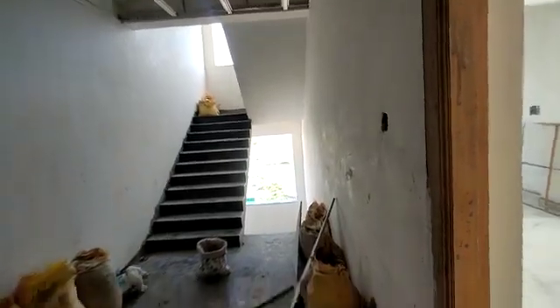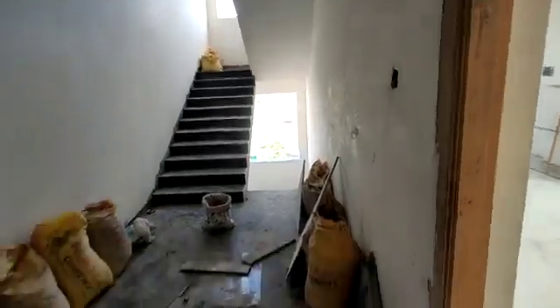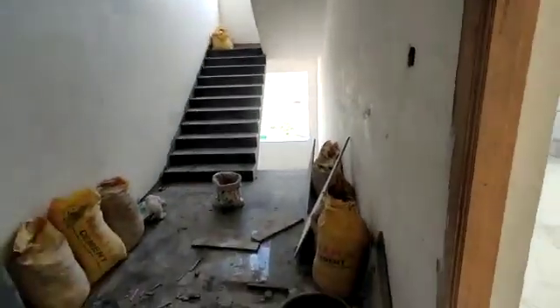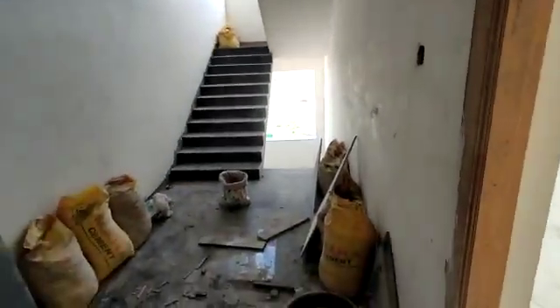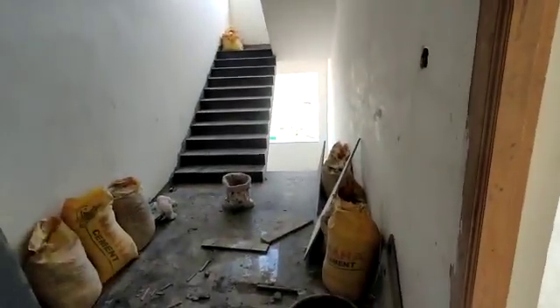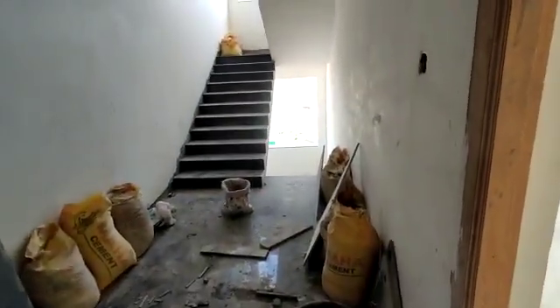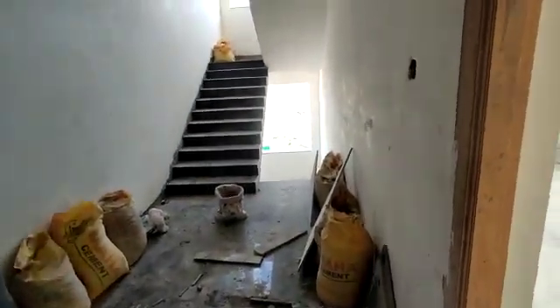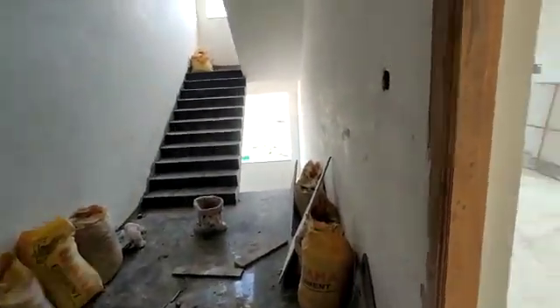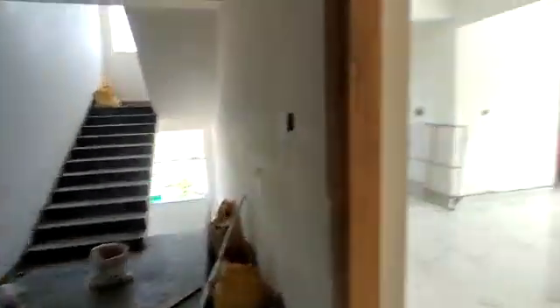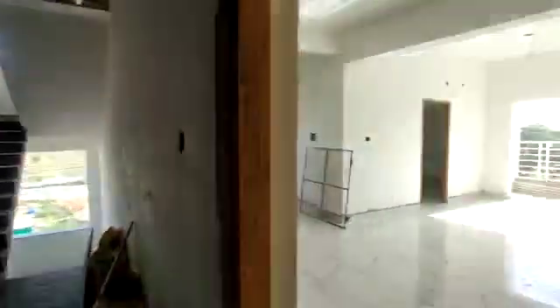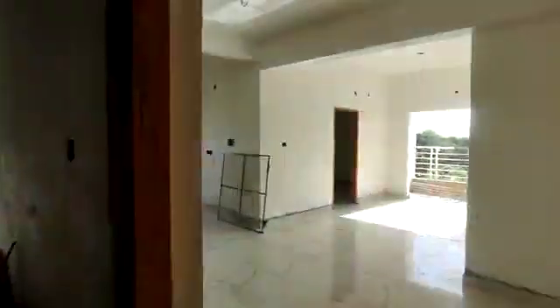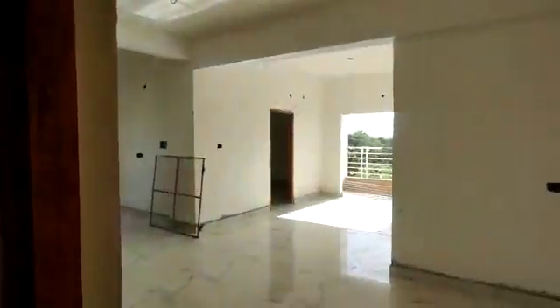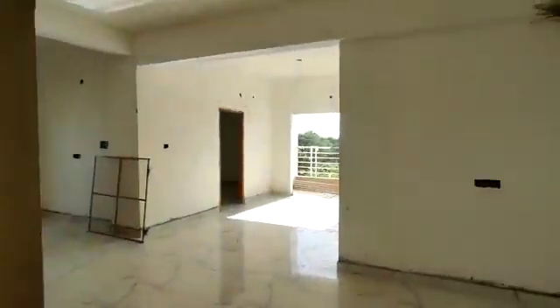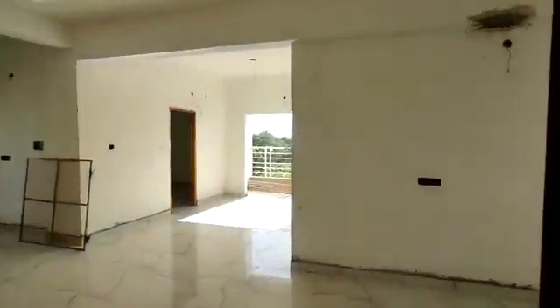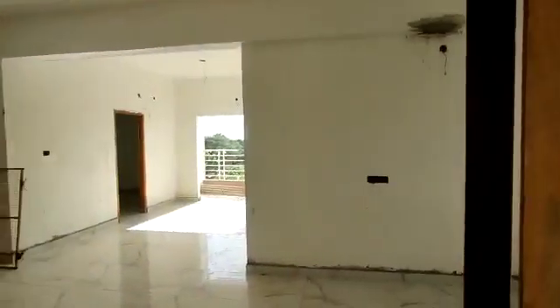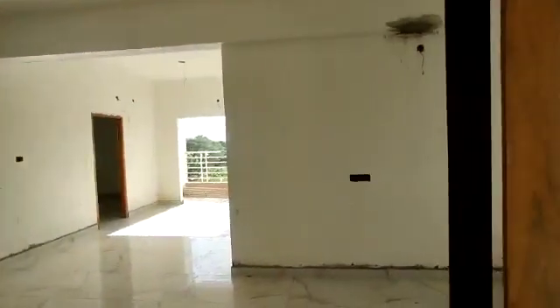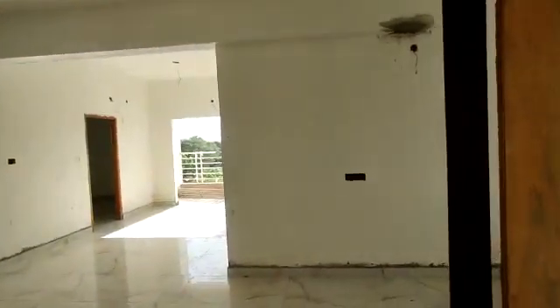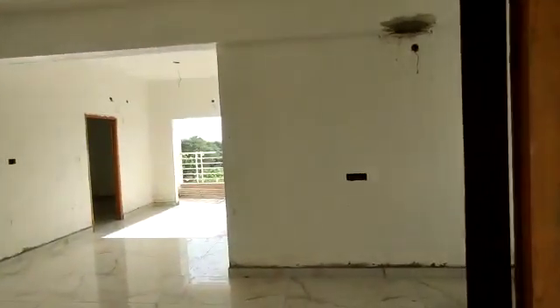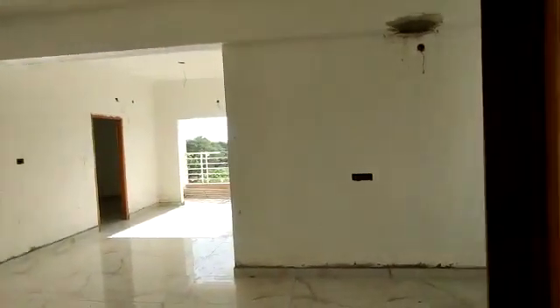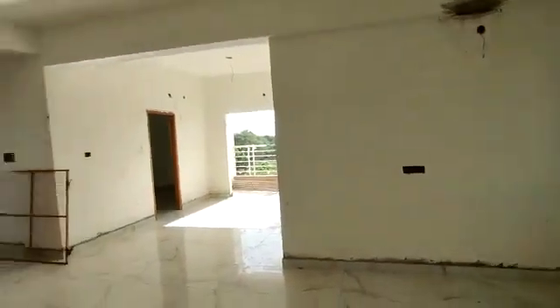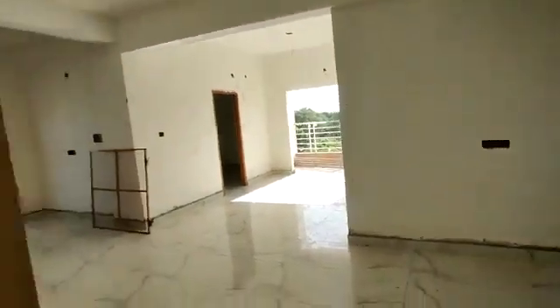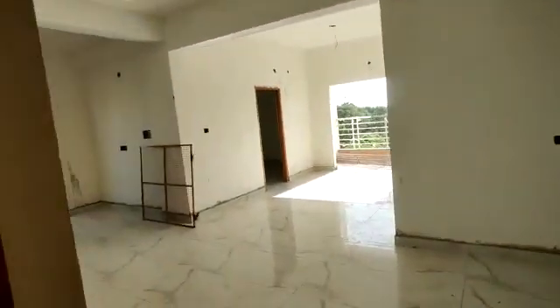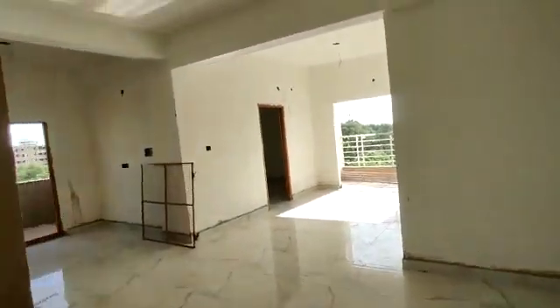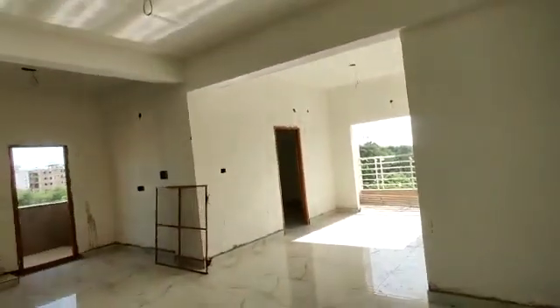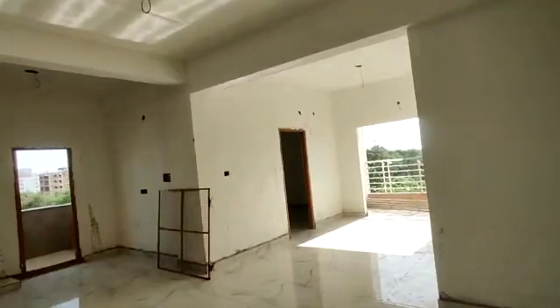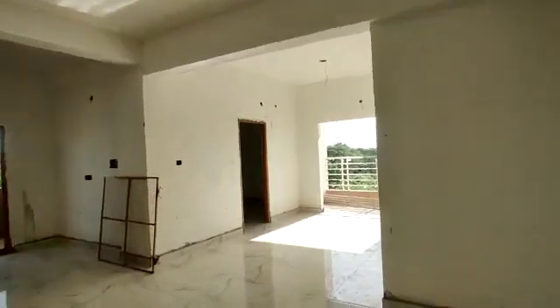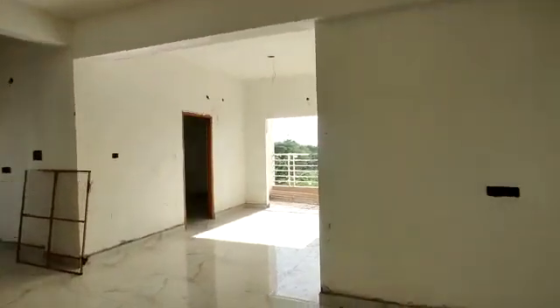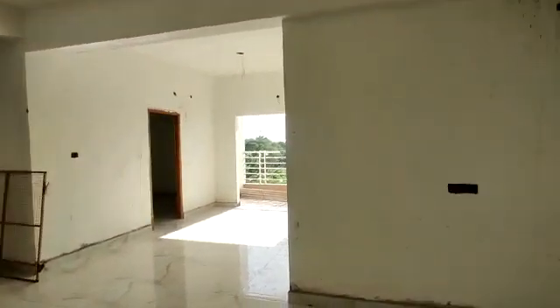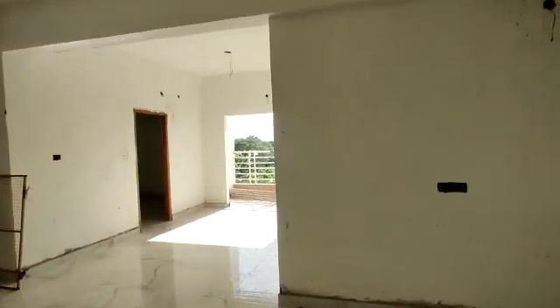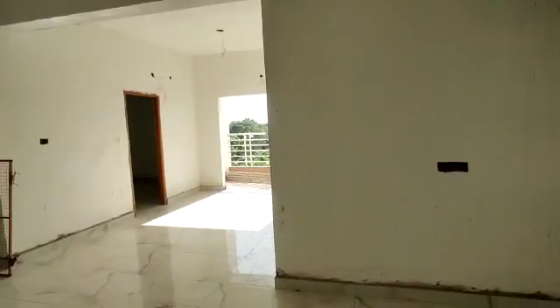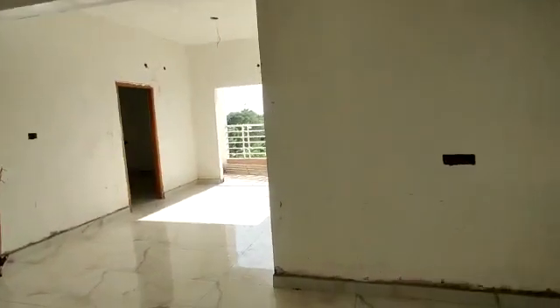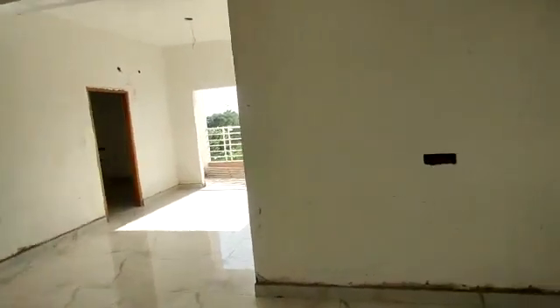This is the corridor, and this is the entrance. This is the hall.